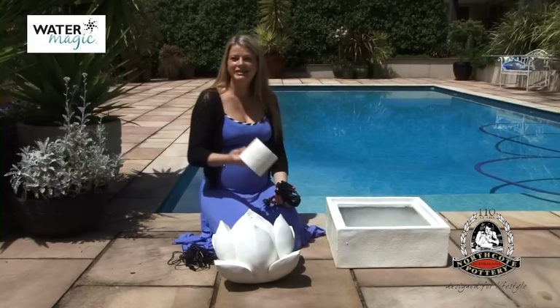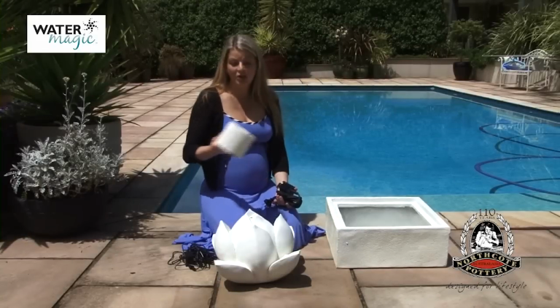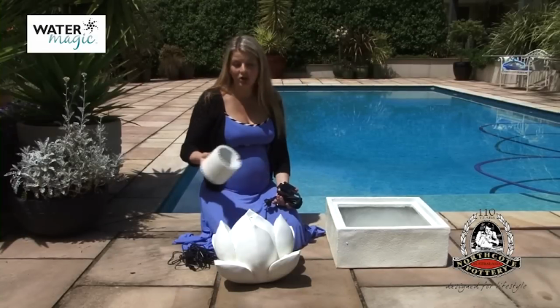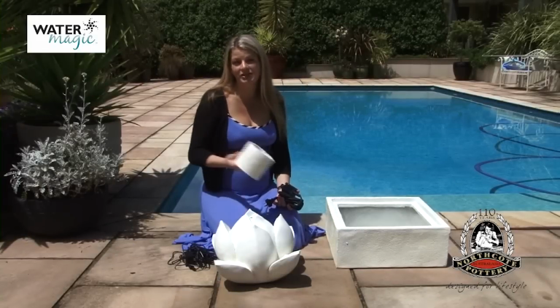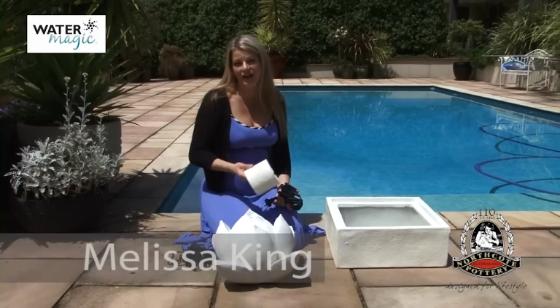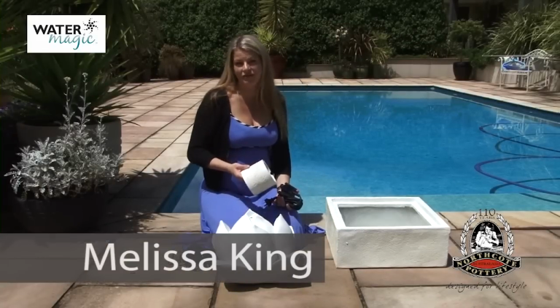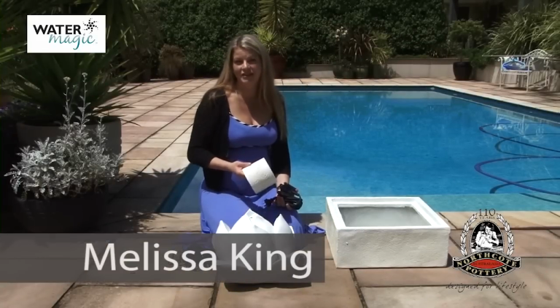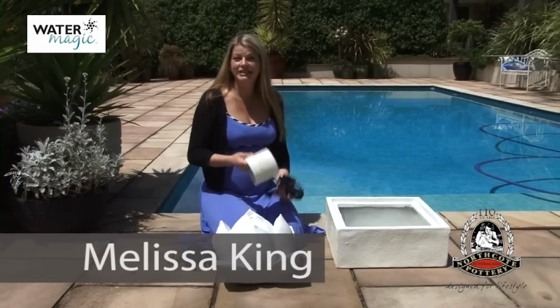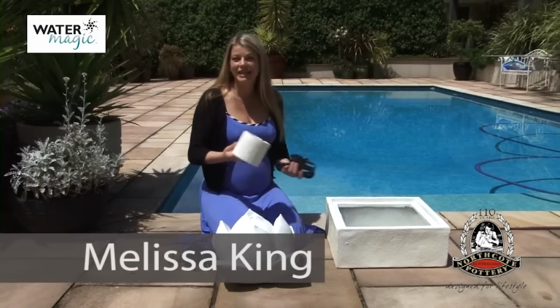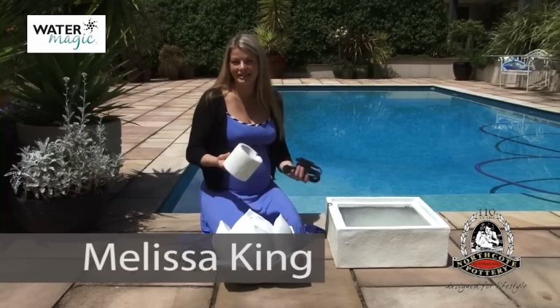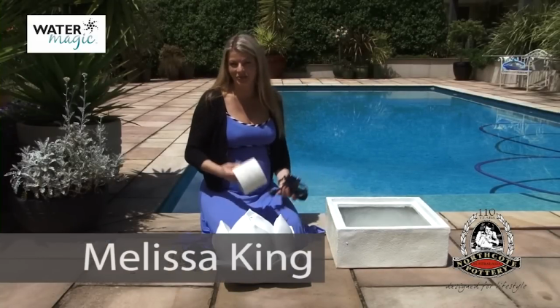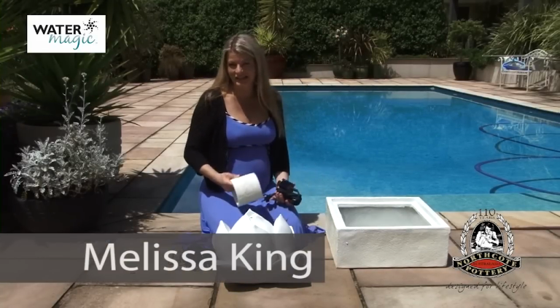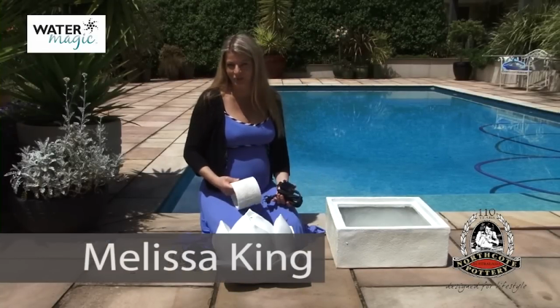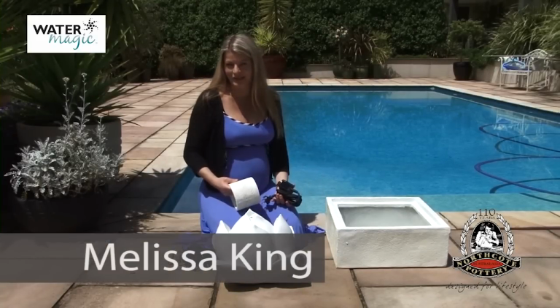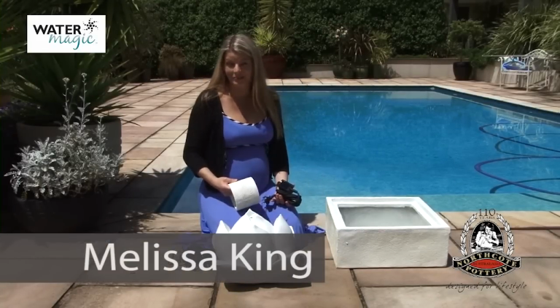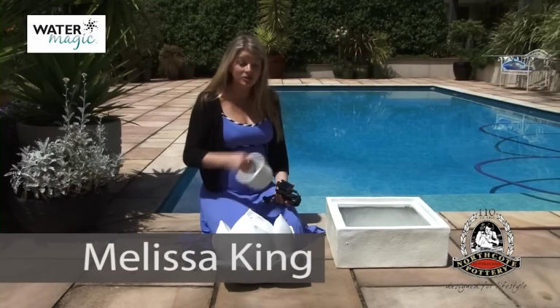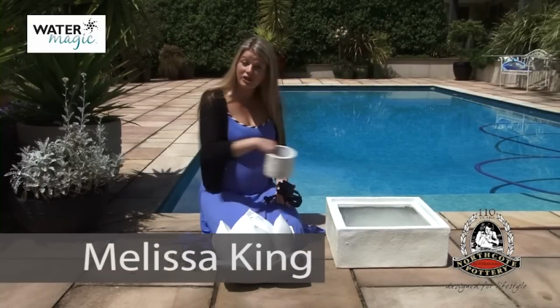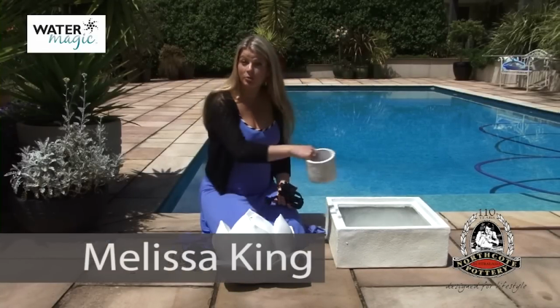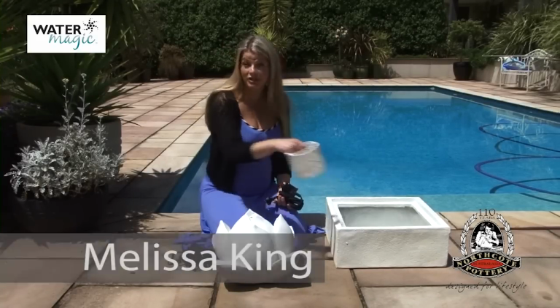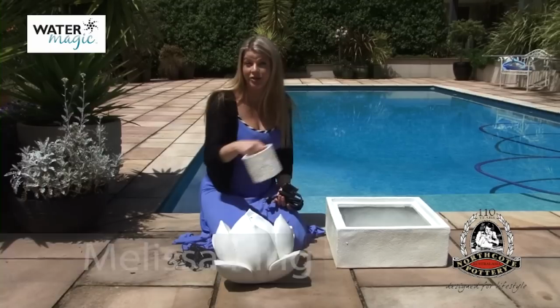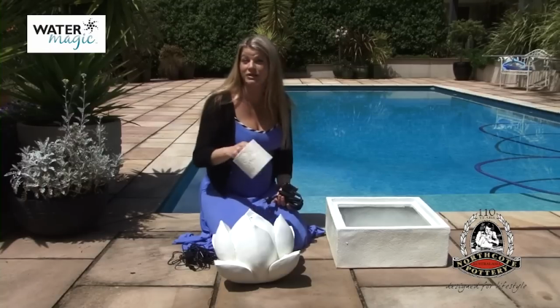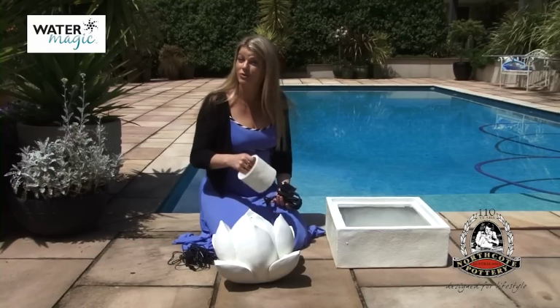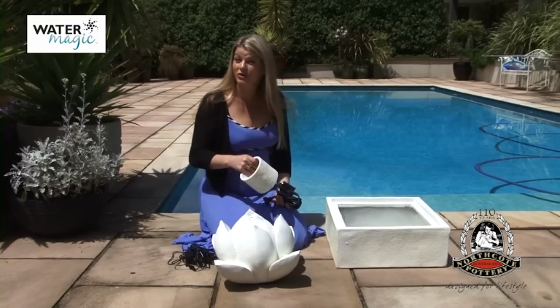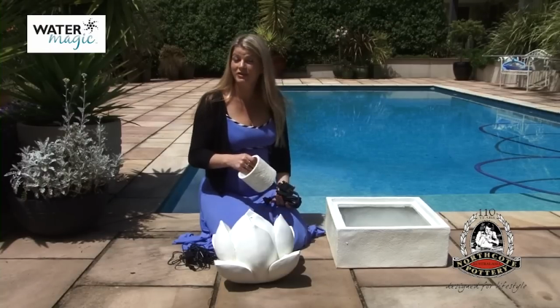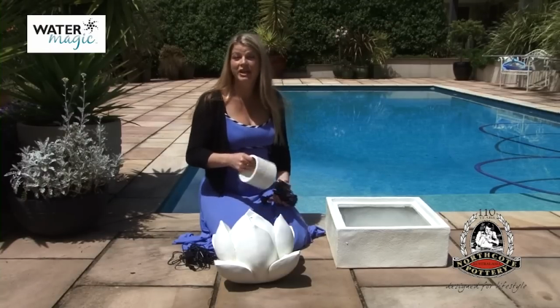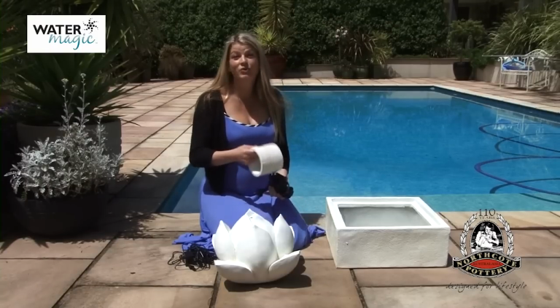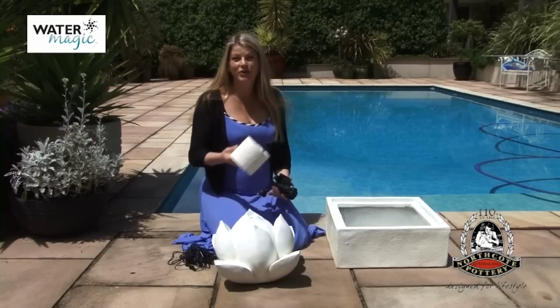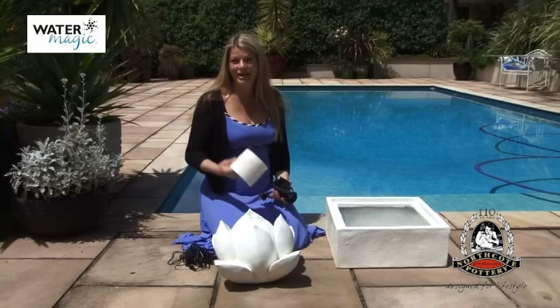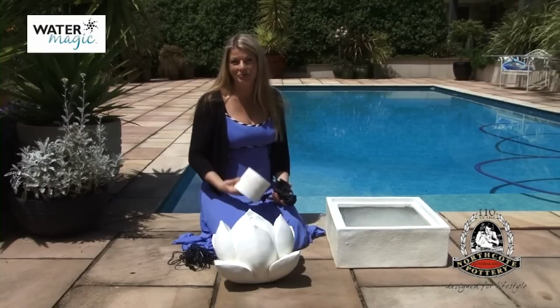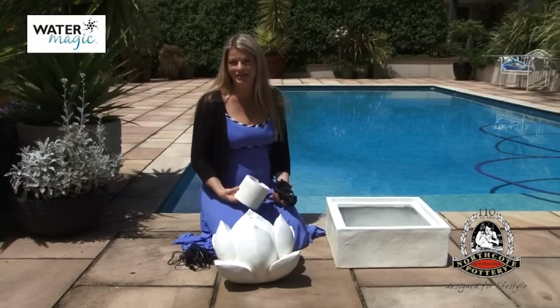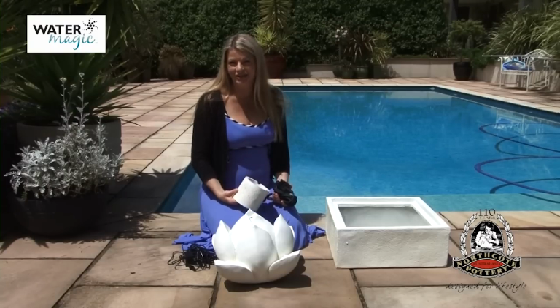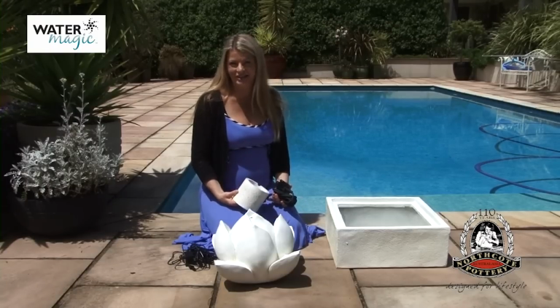Assembling your lotus flower fountain is easy with these simple steps. Just make sure you put it together on a smooth surface to avoid any unwanted scratches.